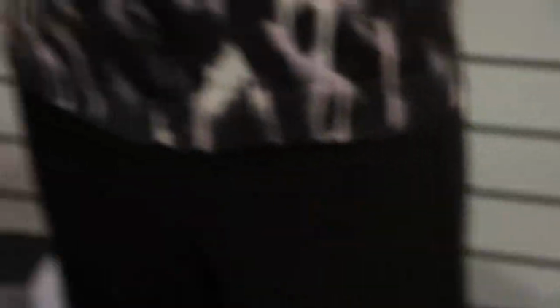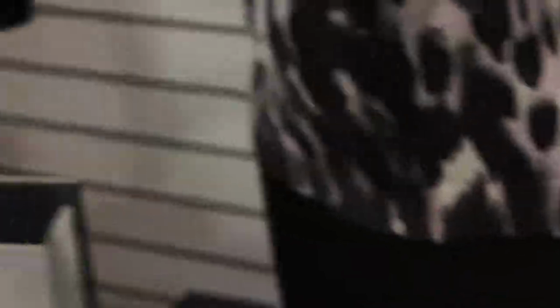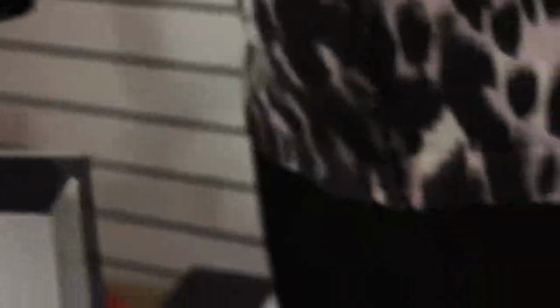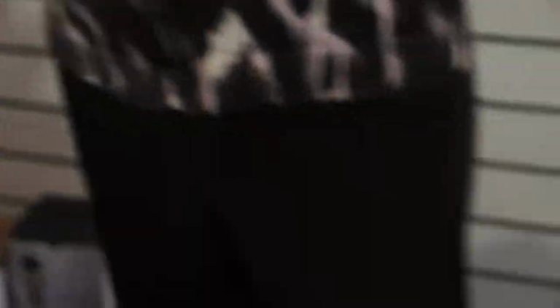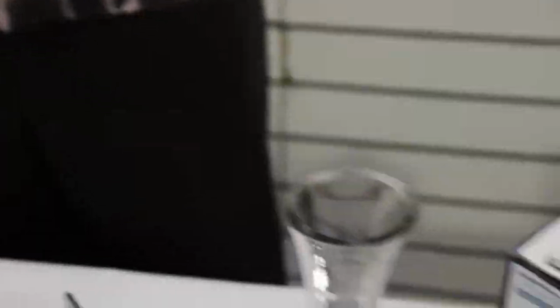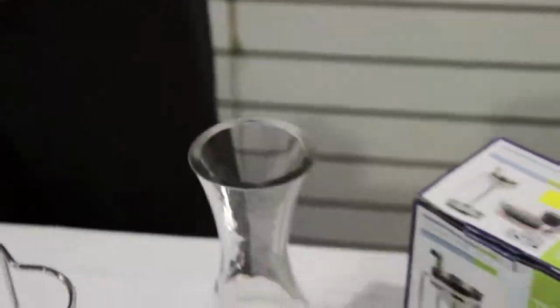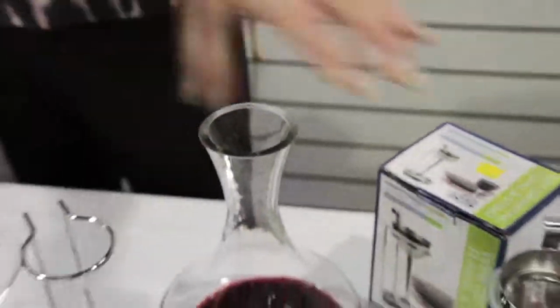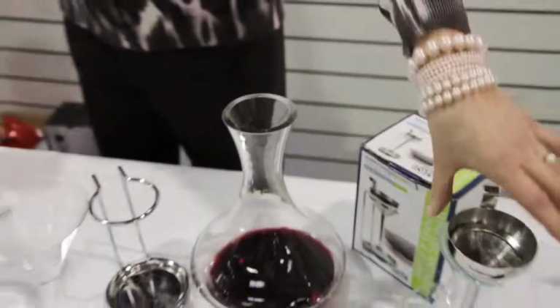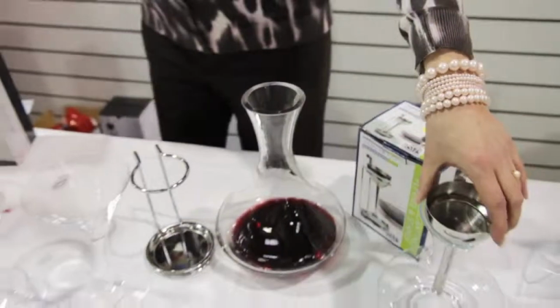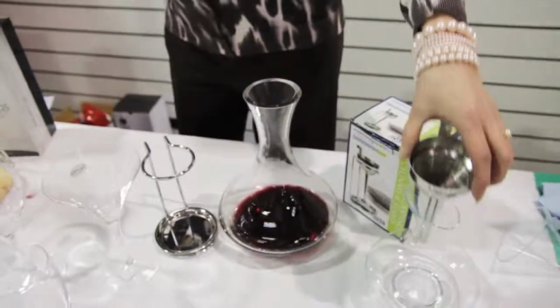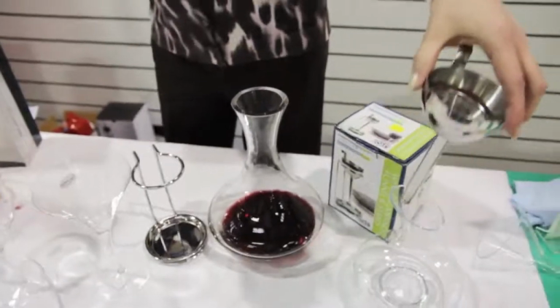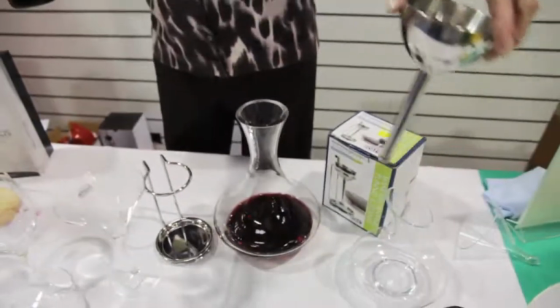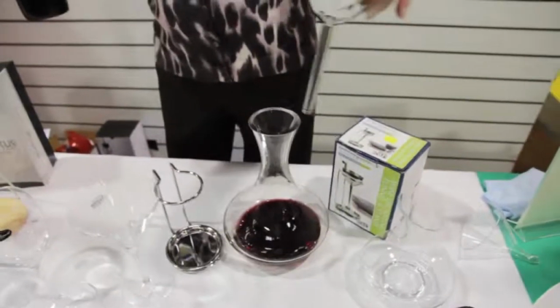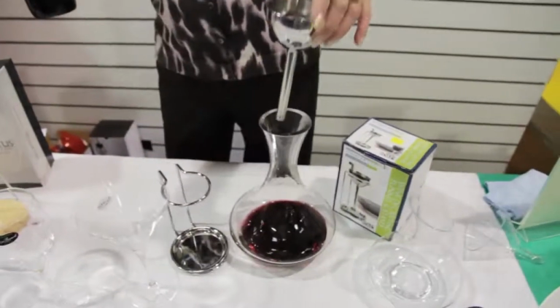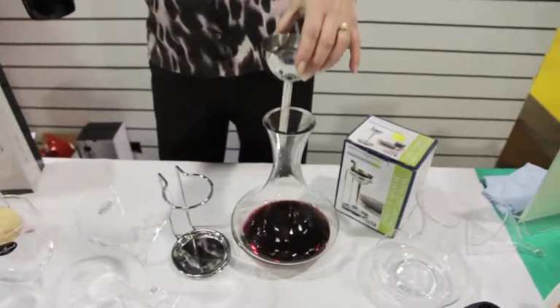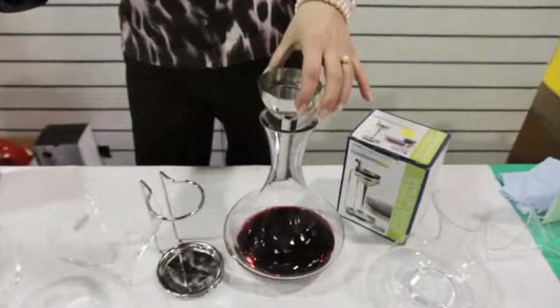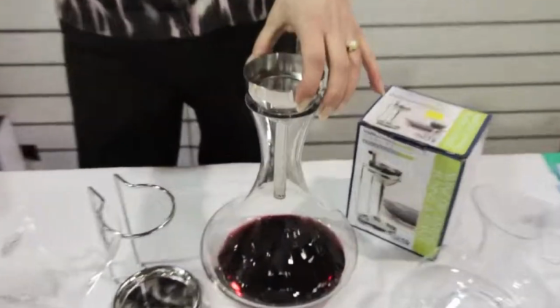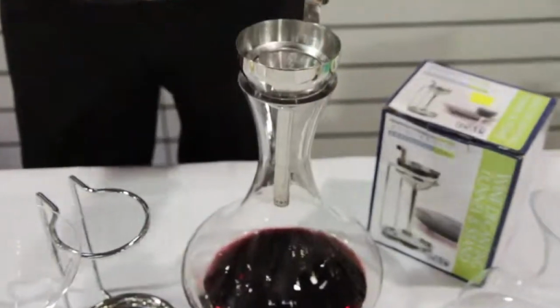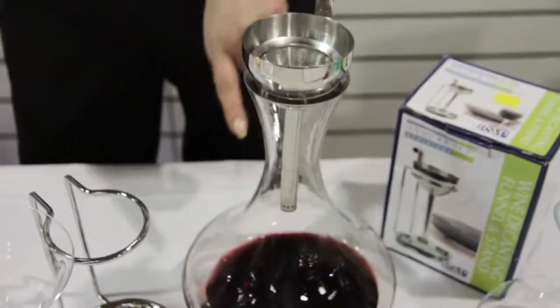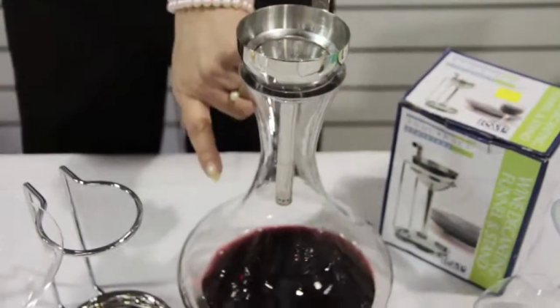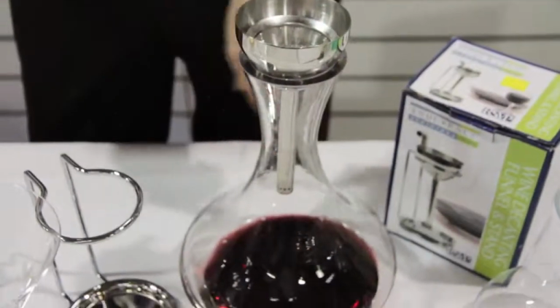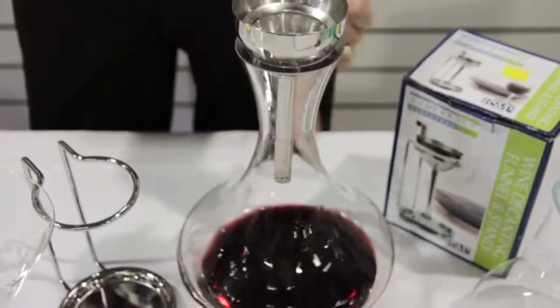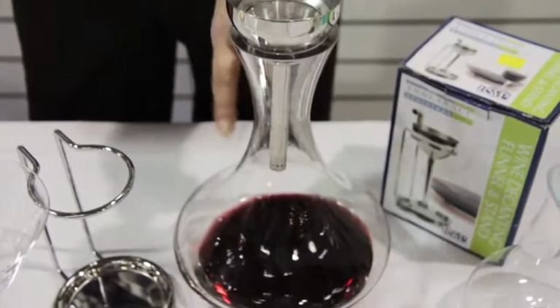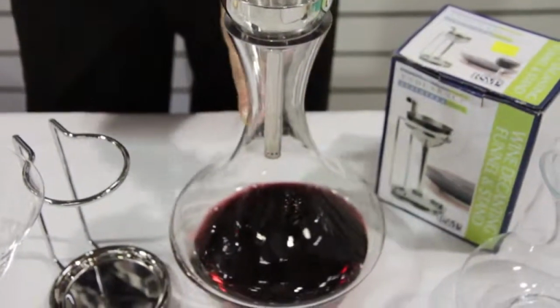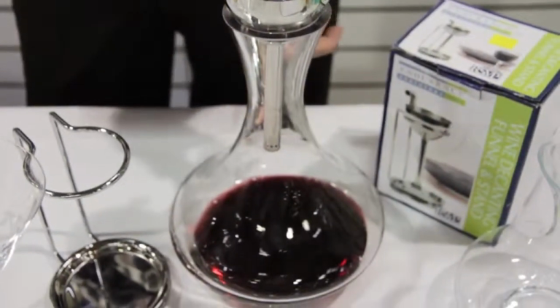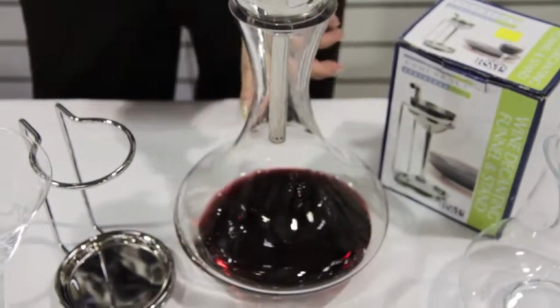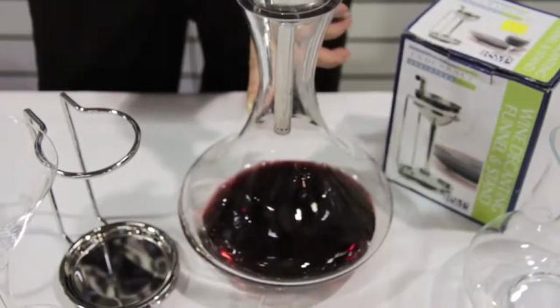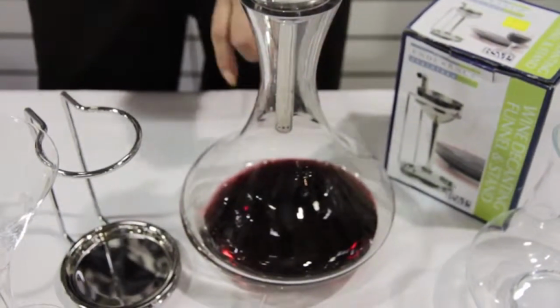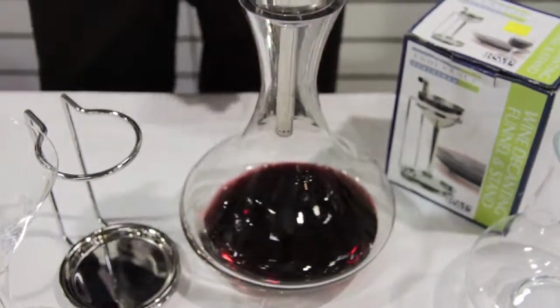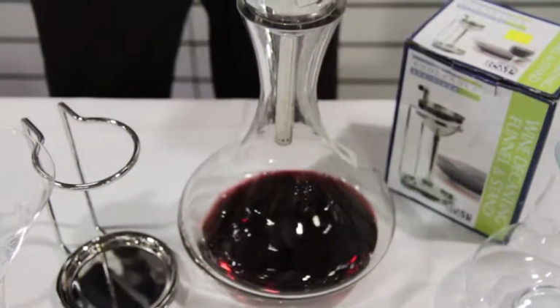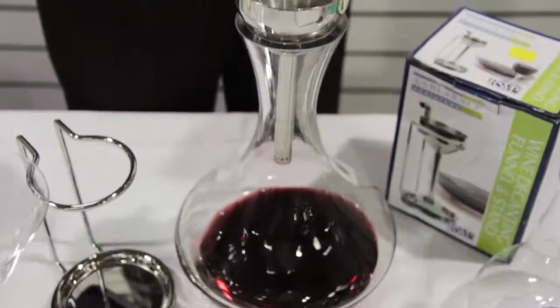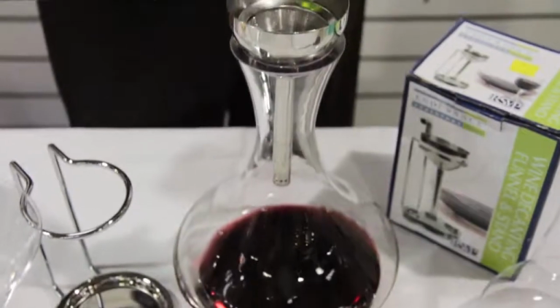I'm going to show you this one. This is a stainless steel one, and you can see how it will shoot the wine out into this decanter to help aerate the wine.